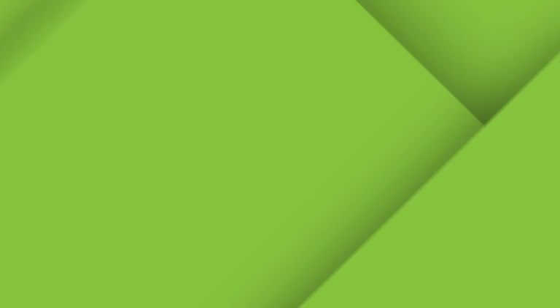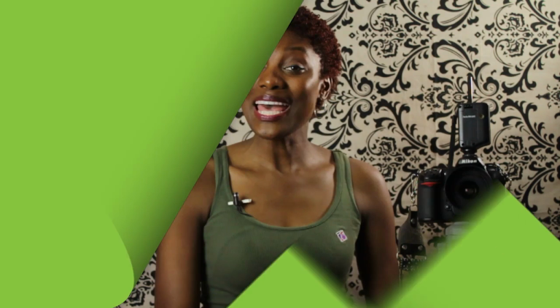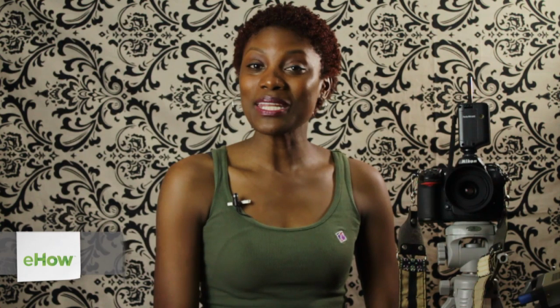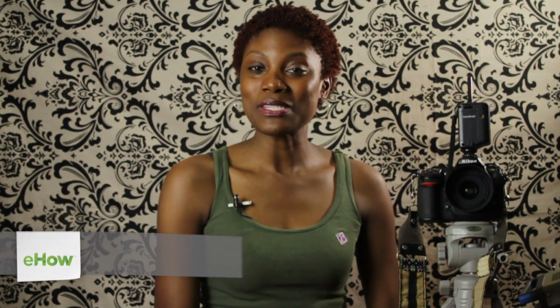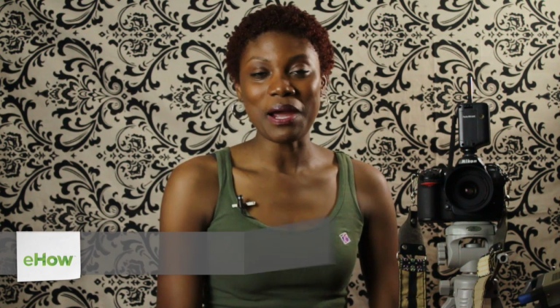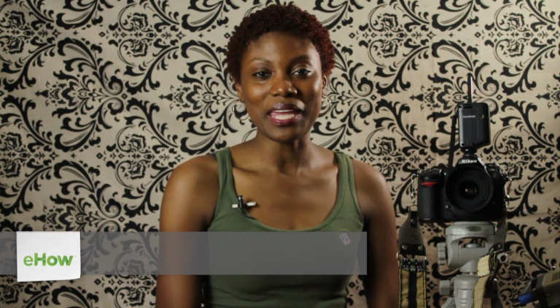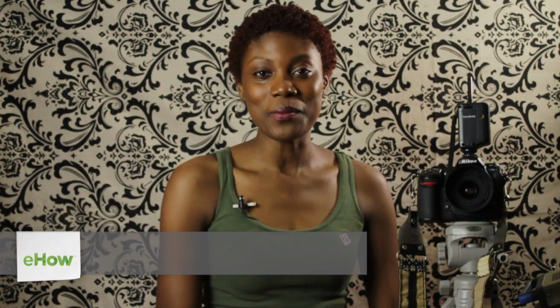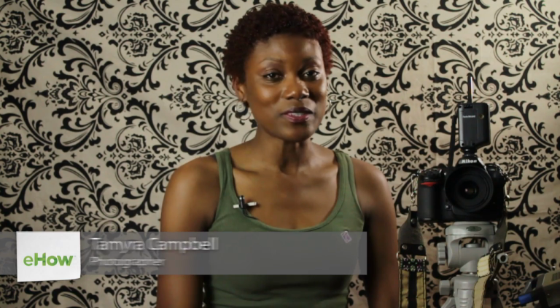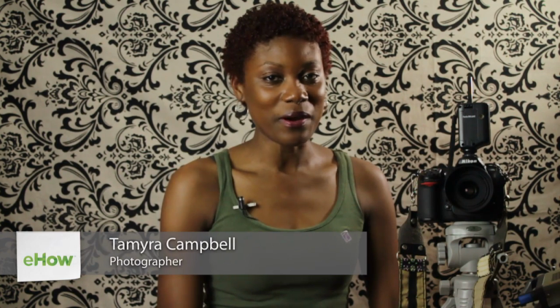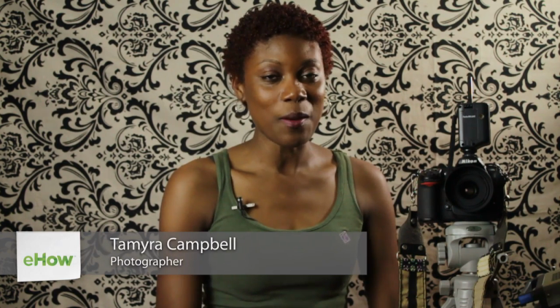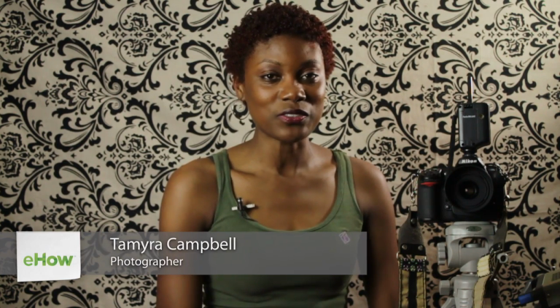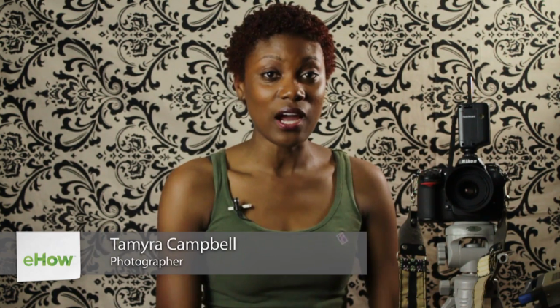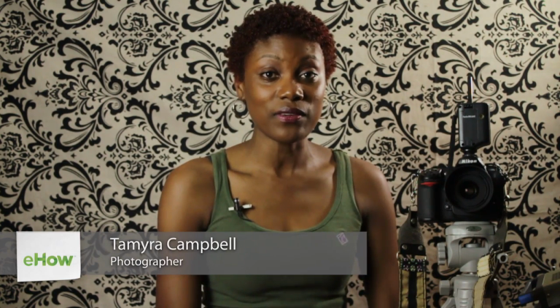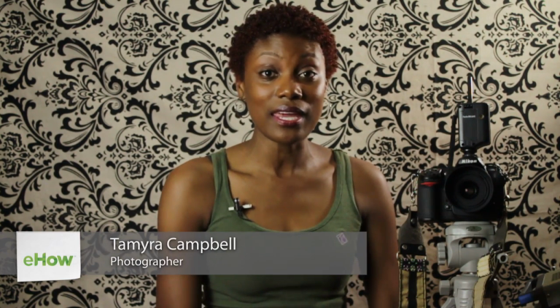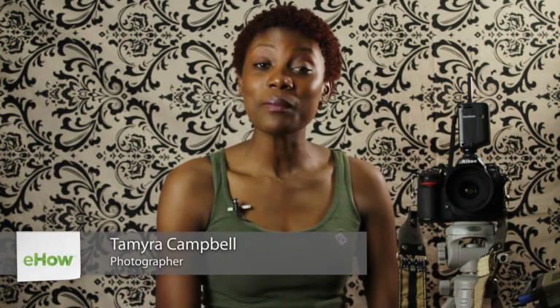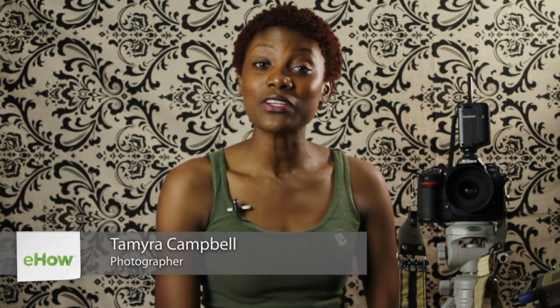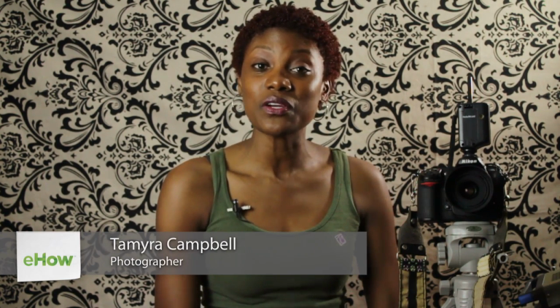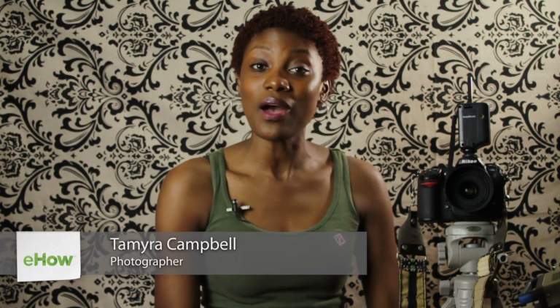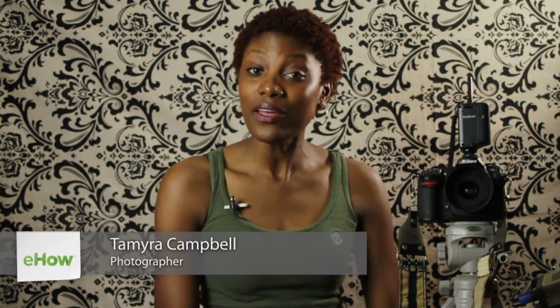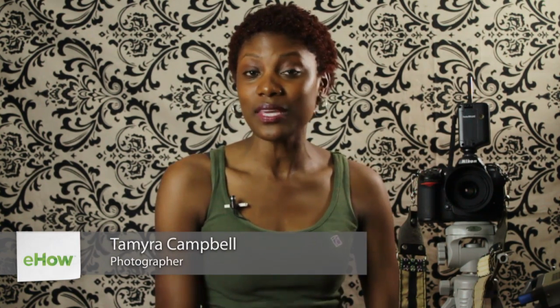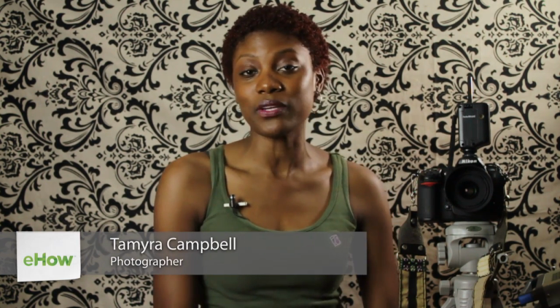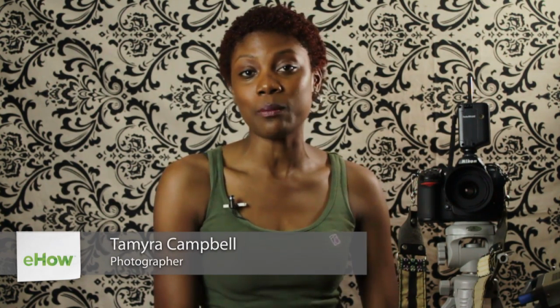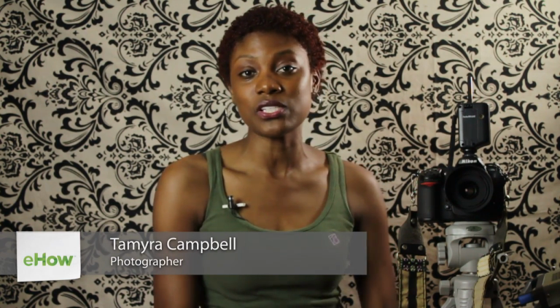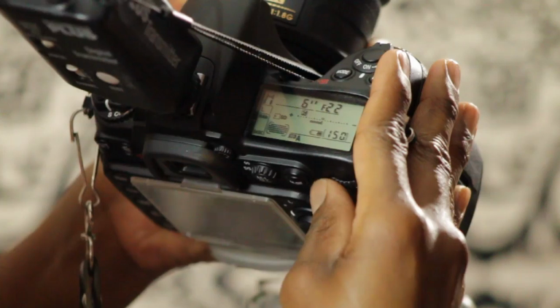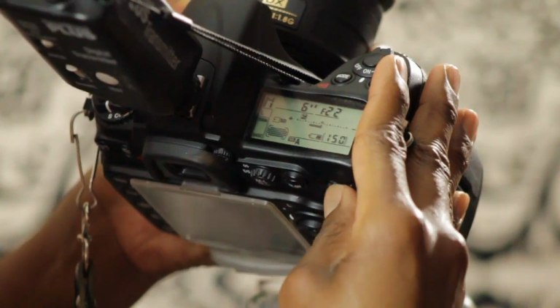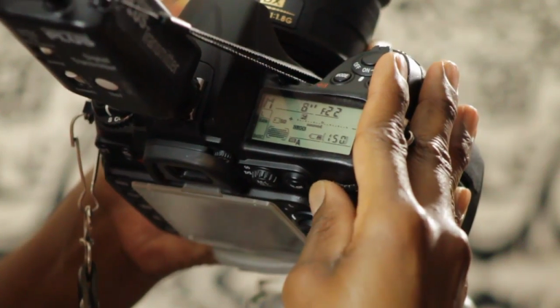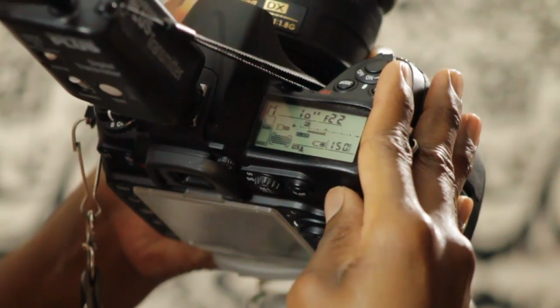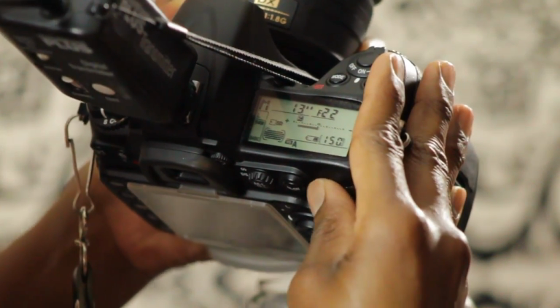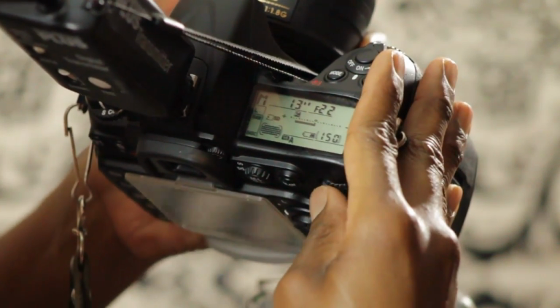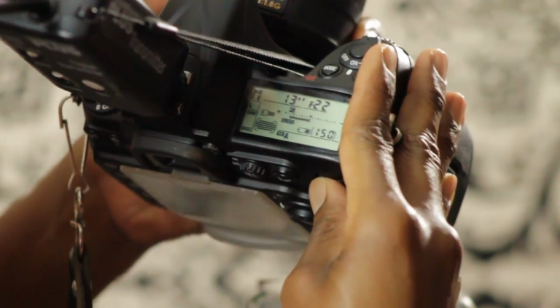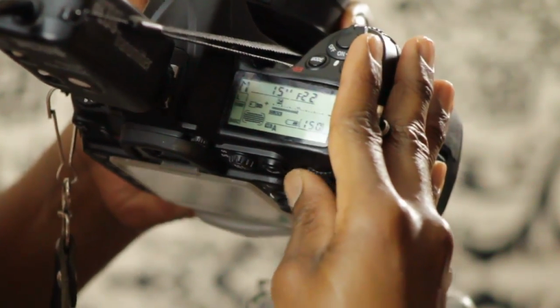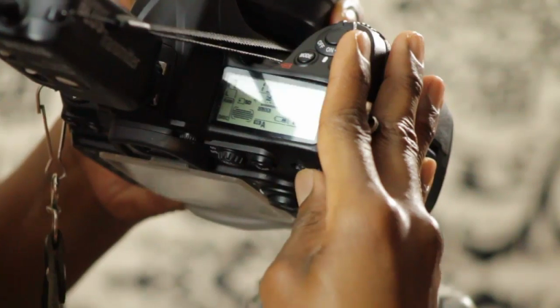Hi, my name is Tamara Campbell of Tamara Campbell's Photography and I'm here to show you how to keep your camera shutter open for up to 50 seconds.